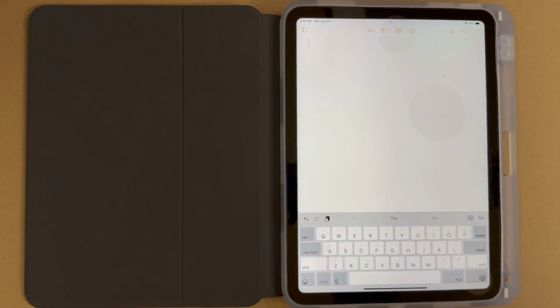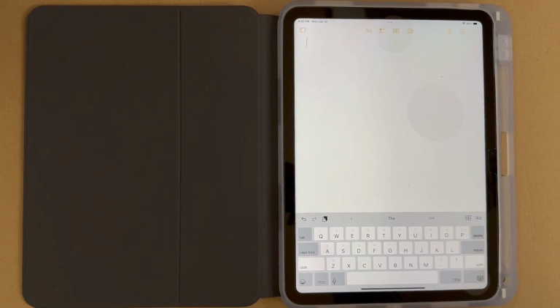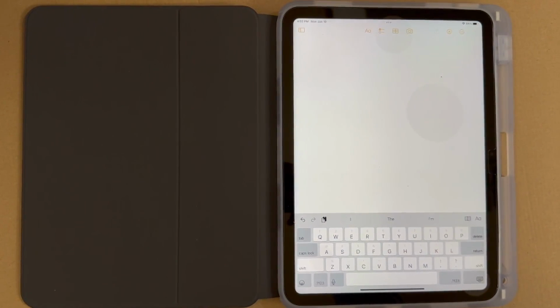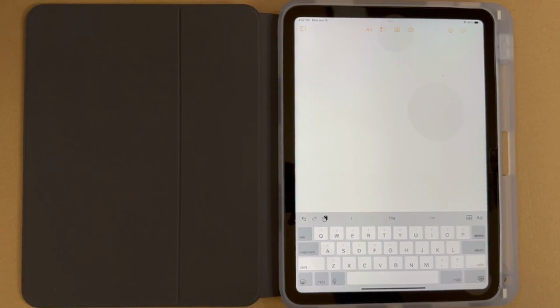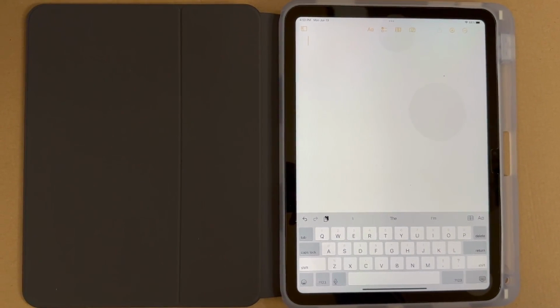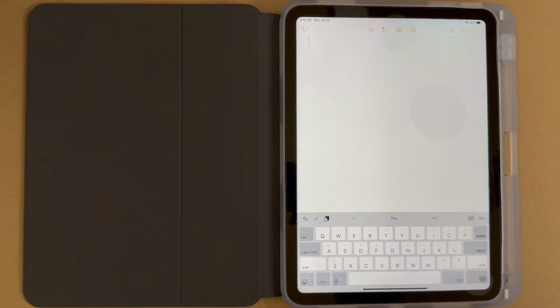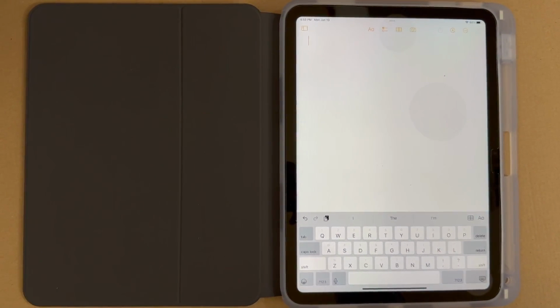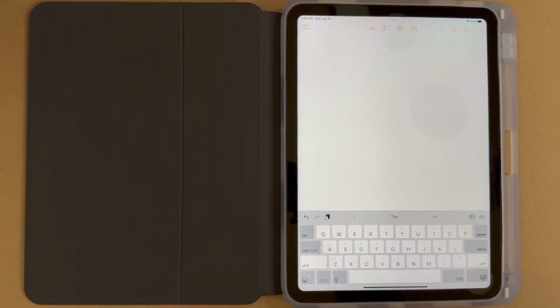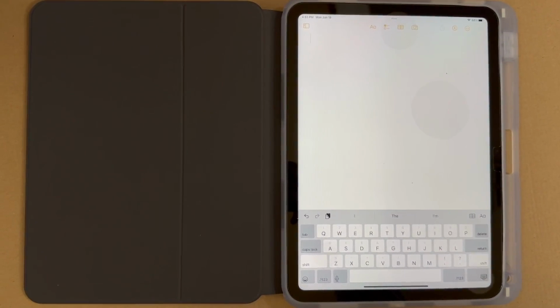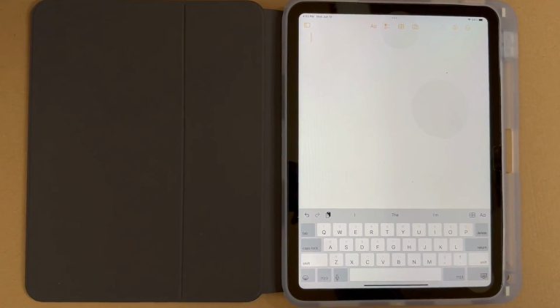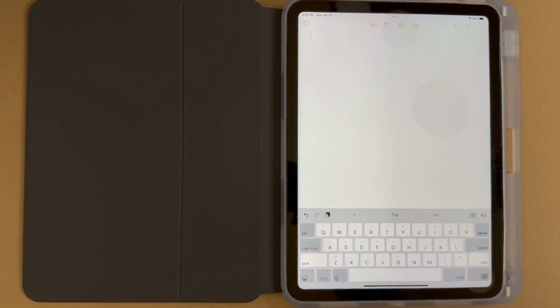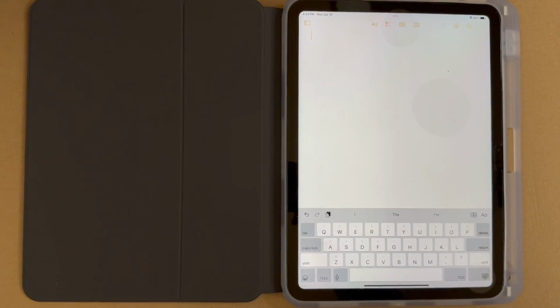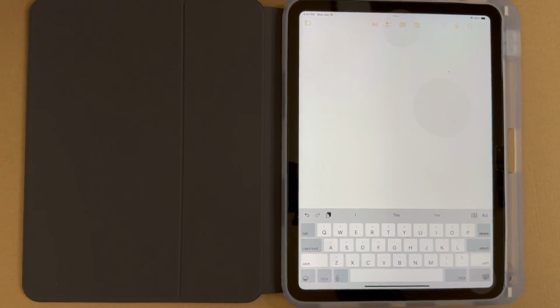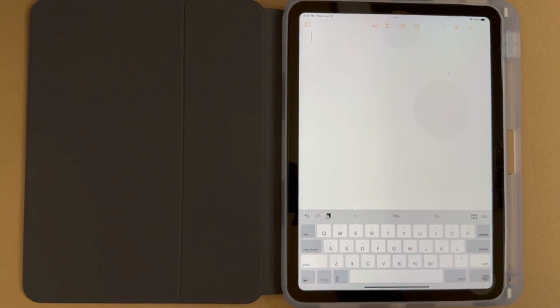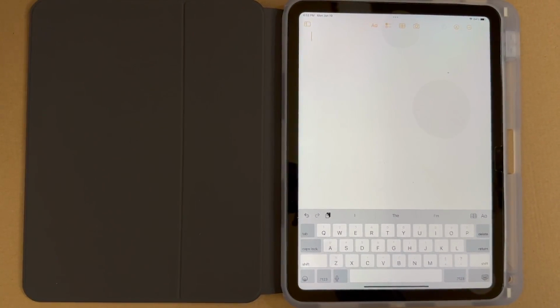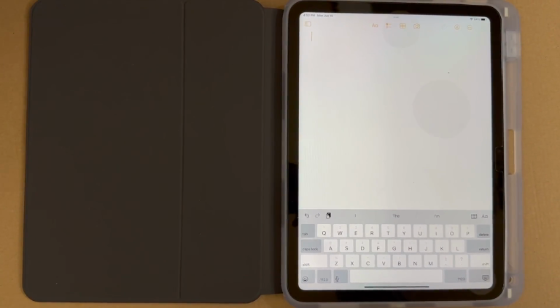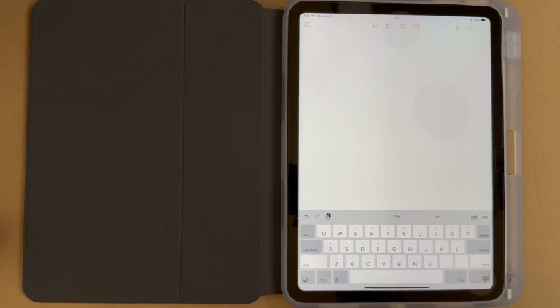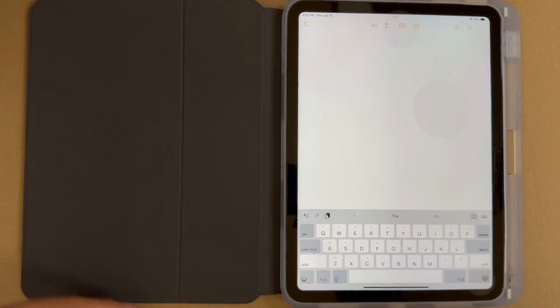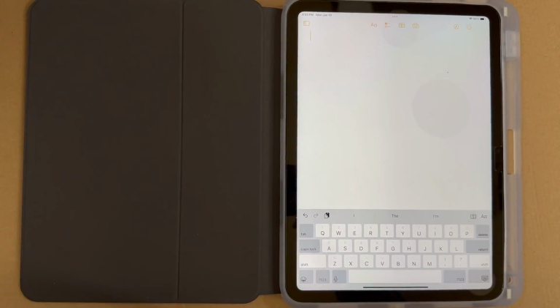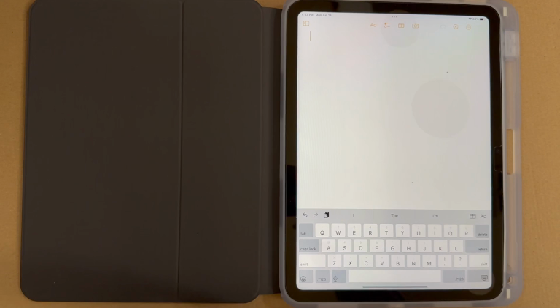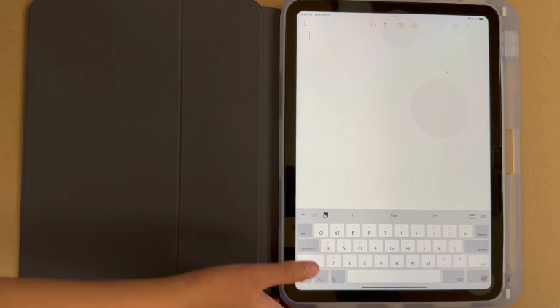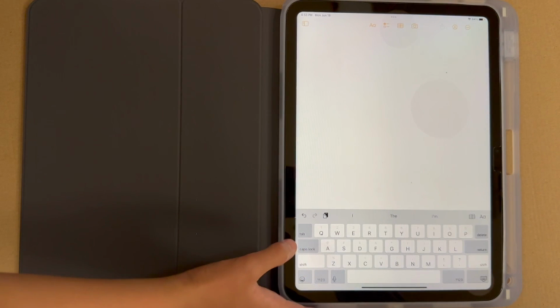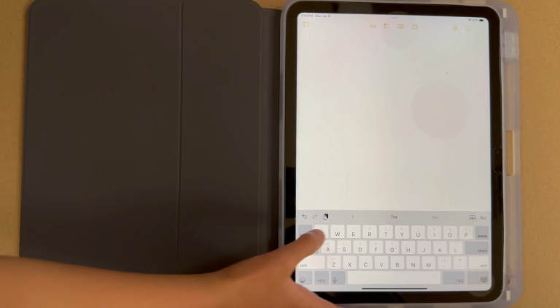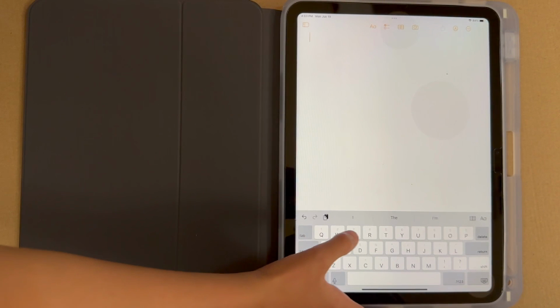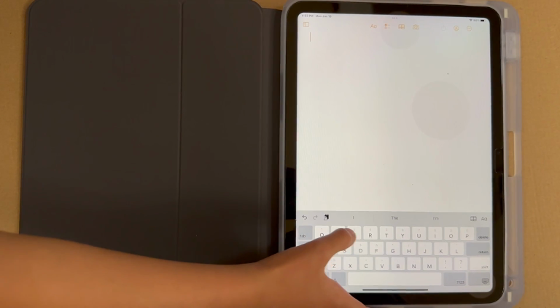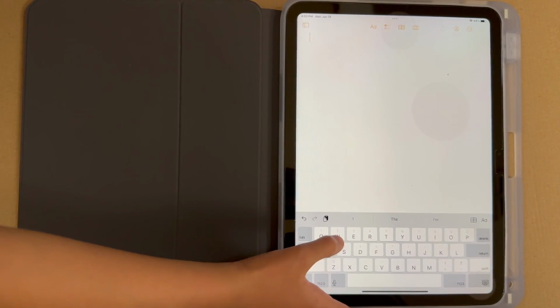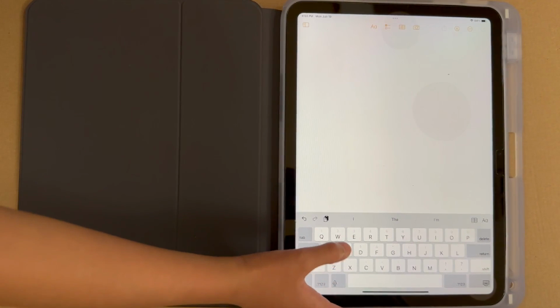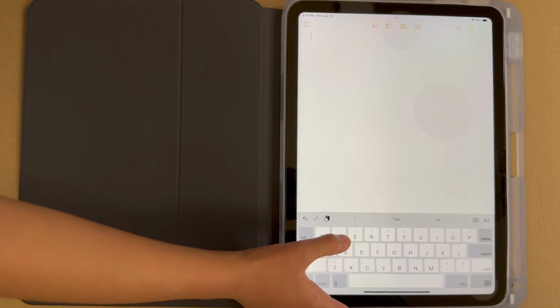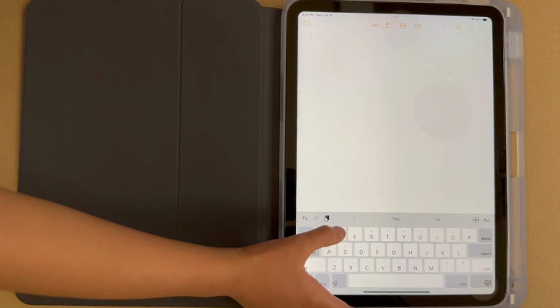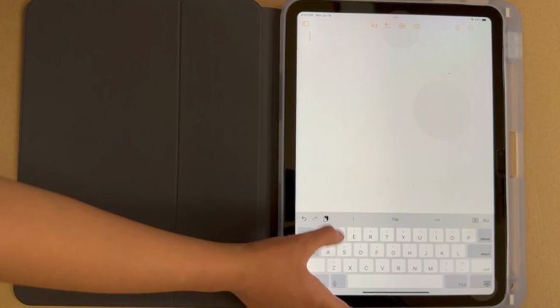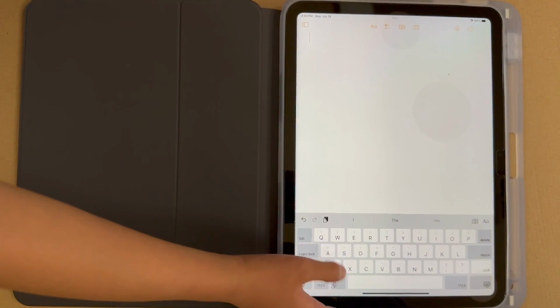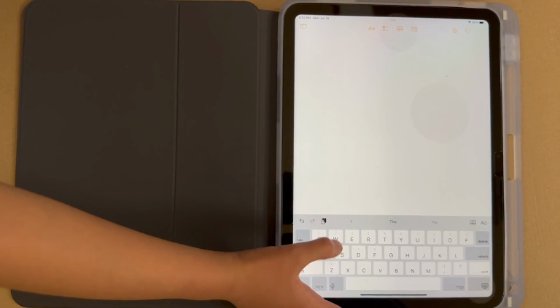Here's an easy way to type numbers on the iPad: go to the letters keyboard and slide down.